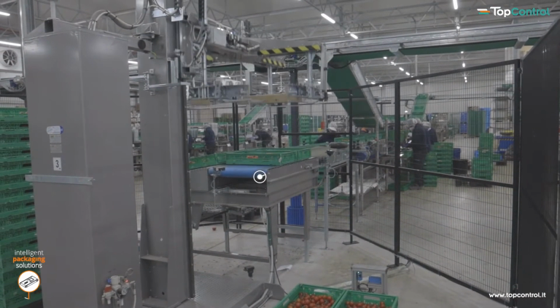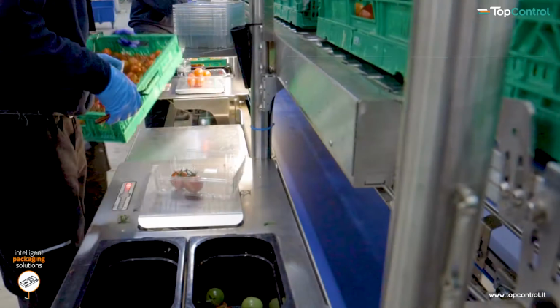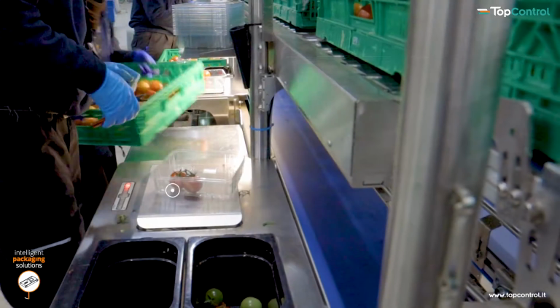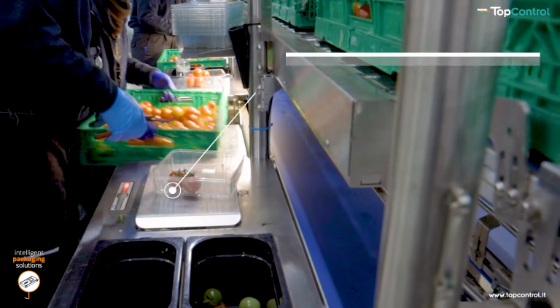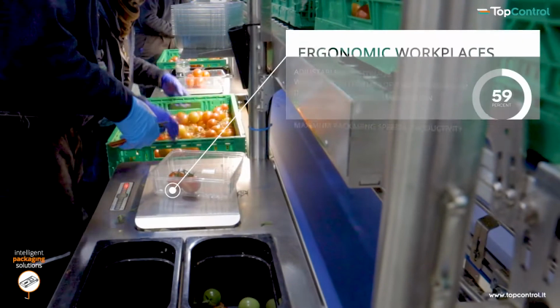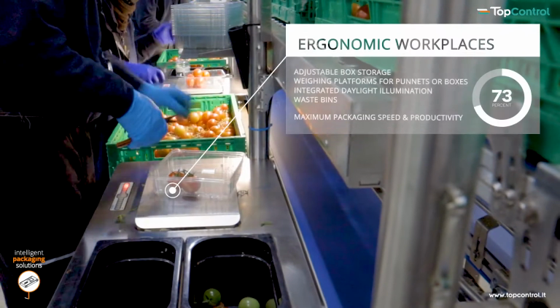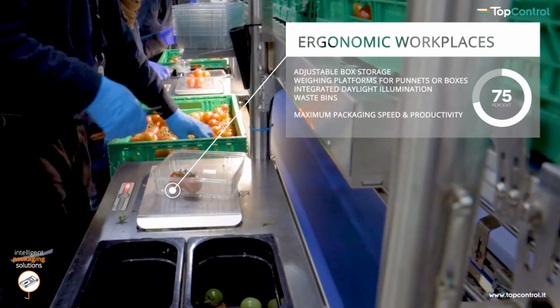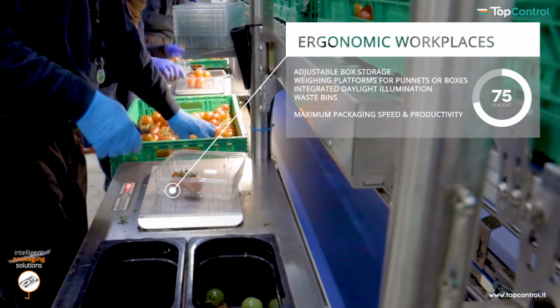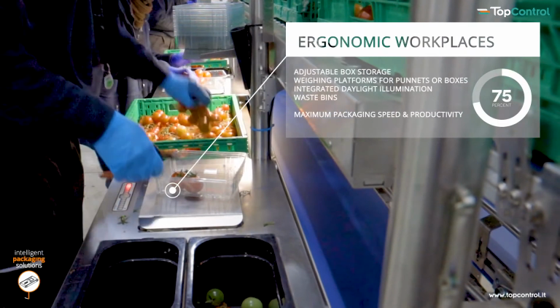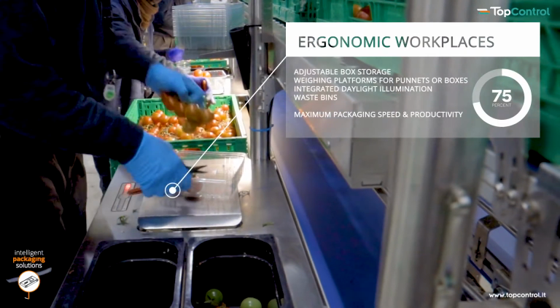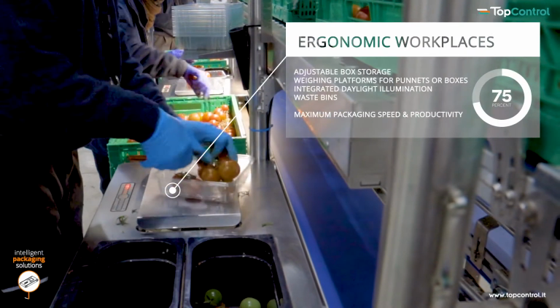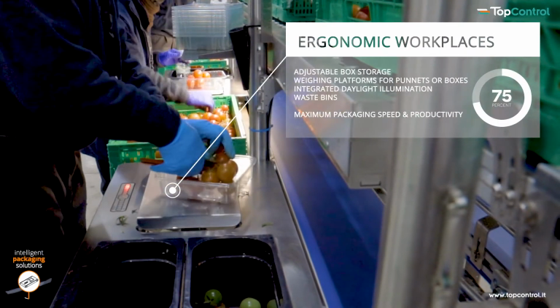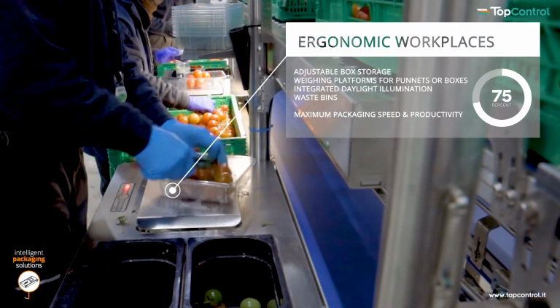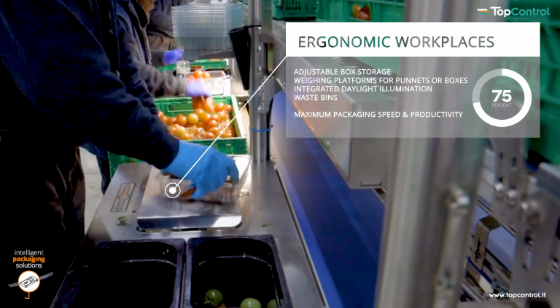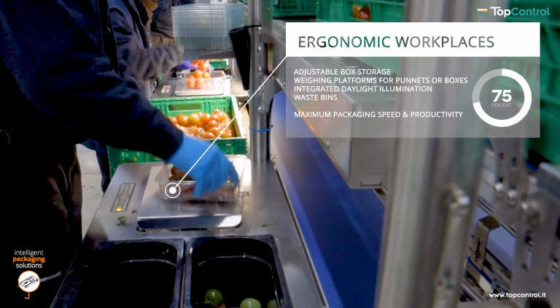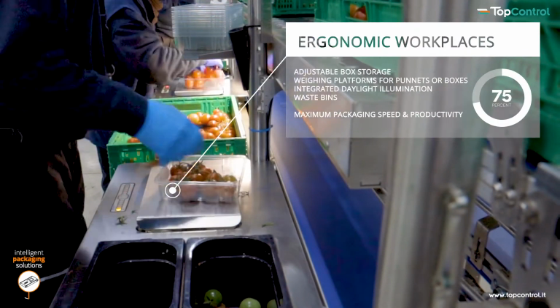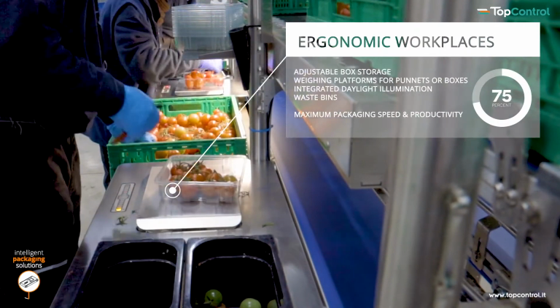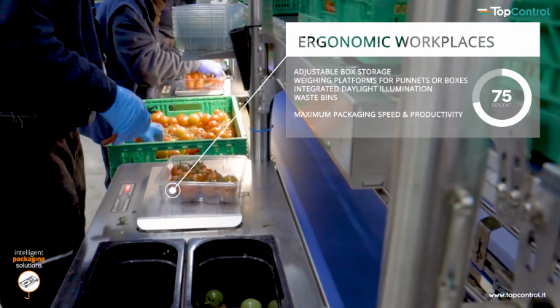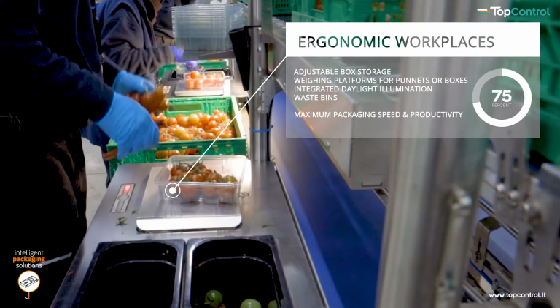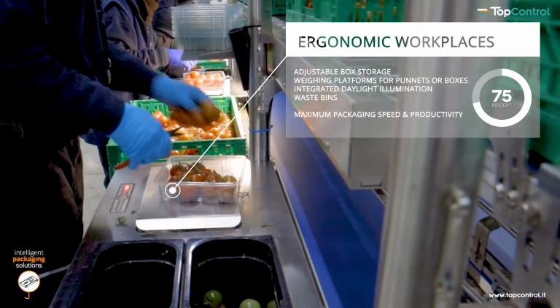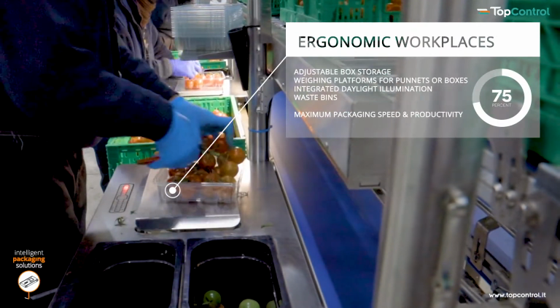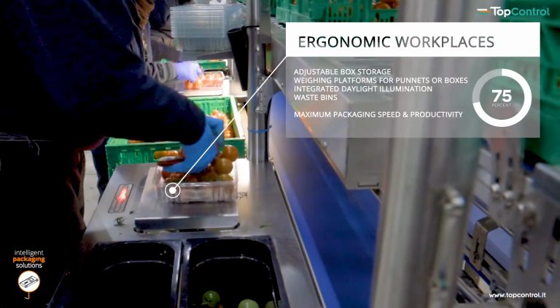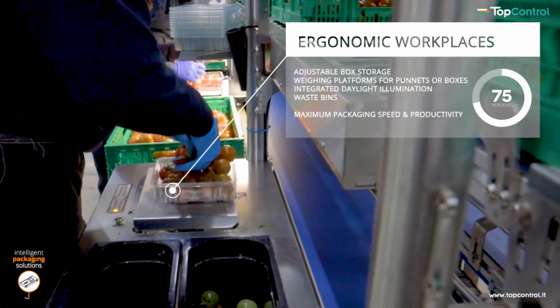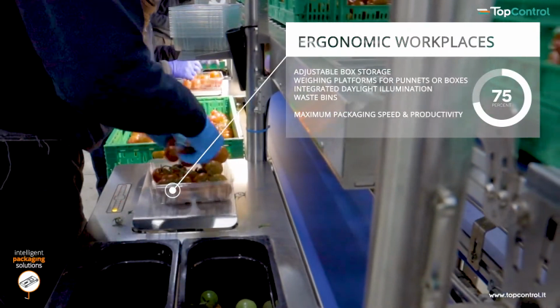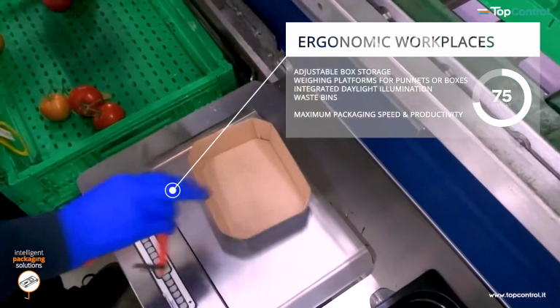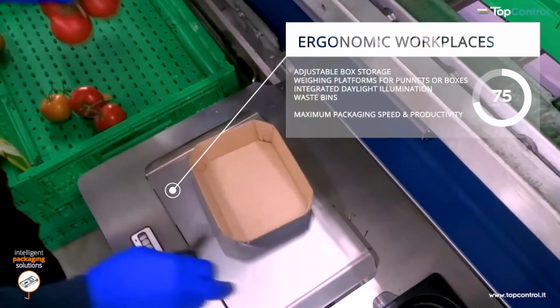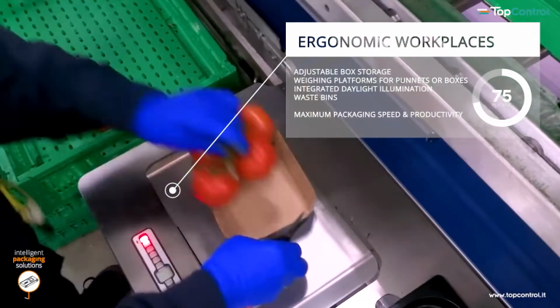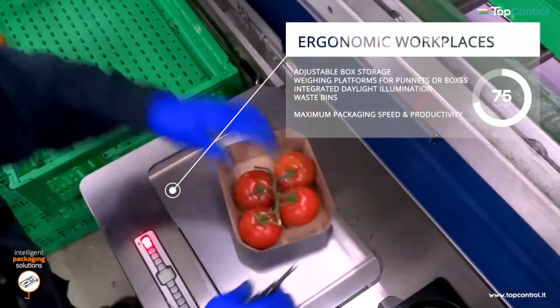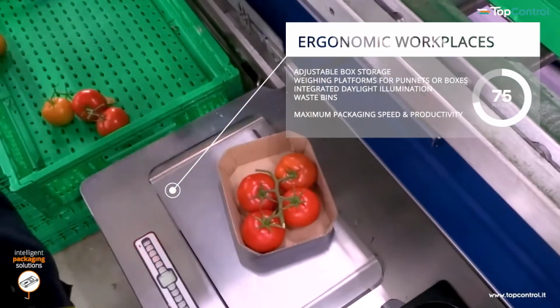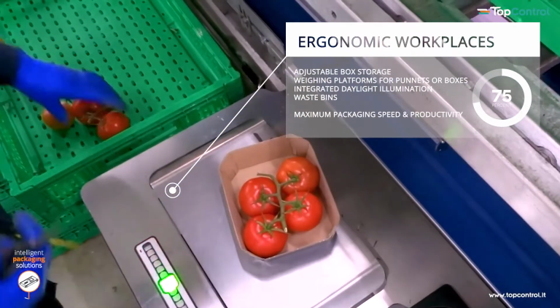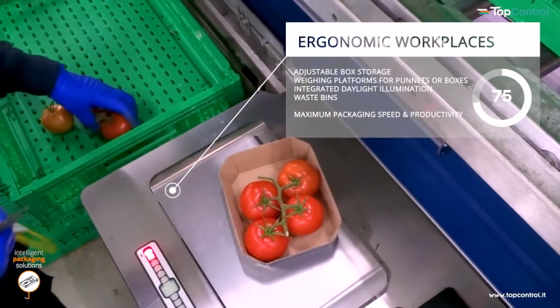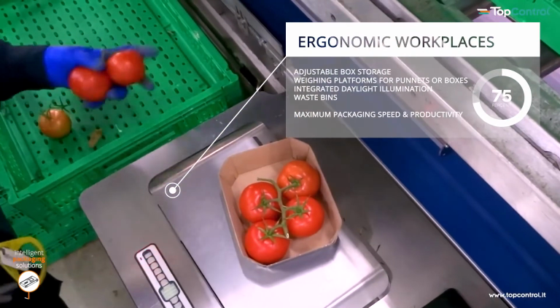The packing line is adjustable due to its modular design. One to four possible transport levels can be selected.